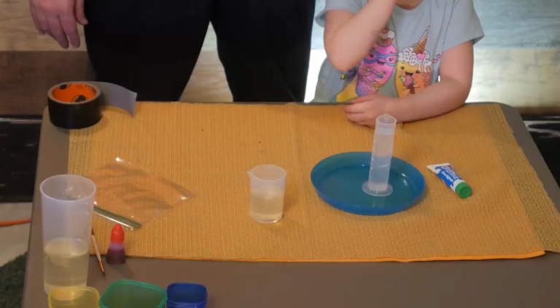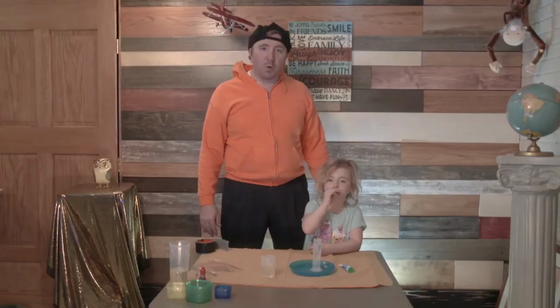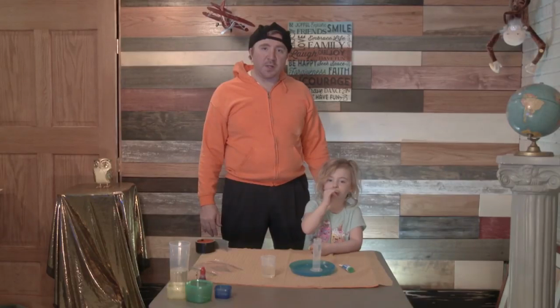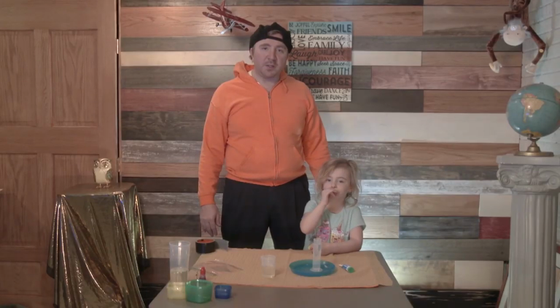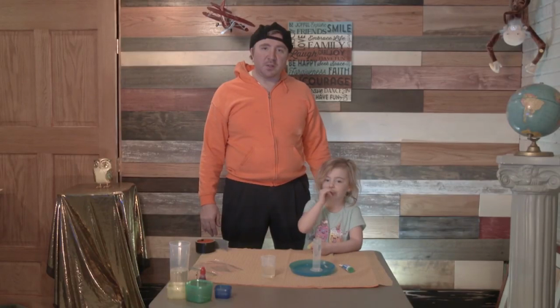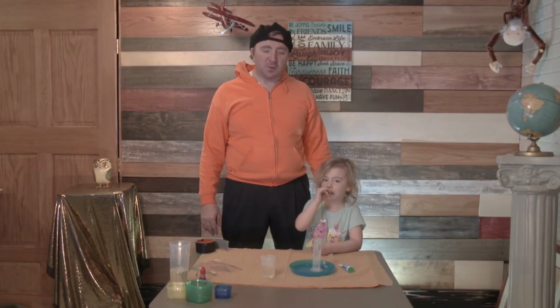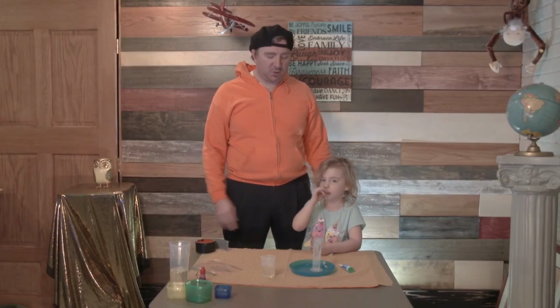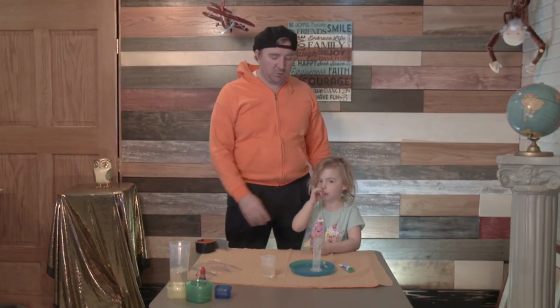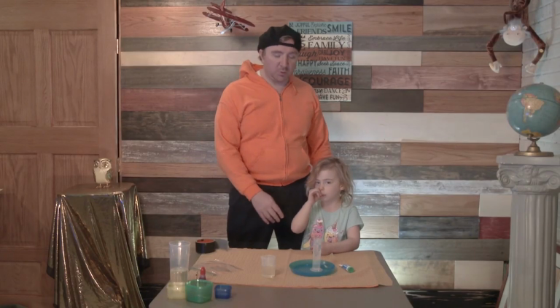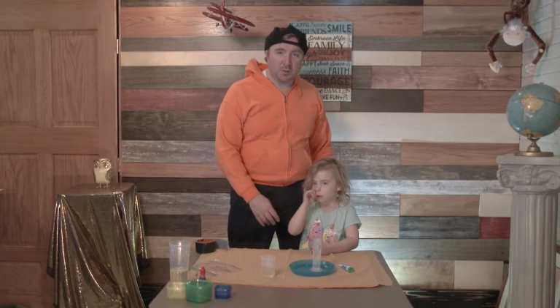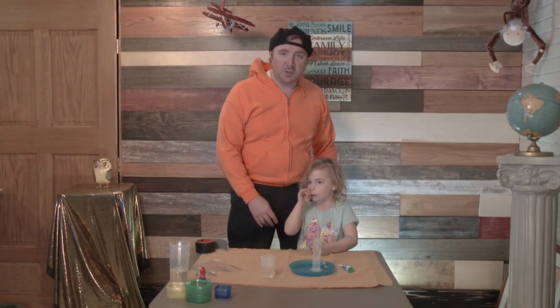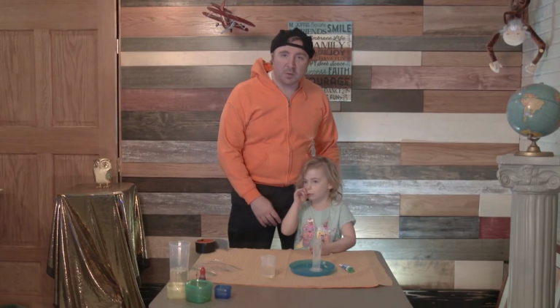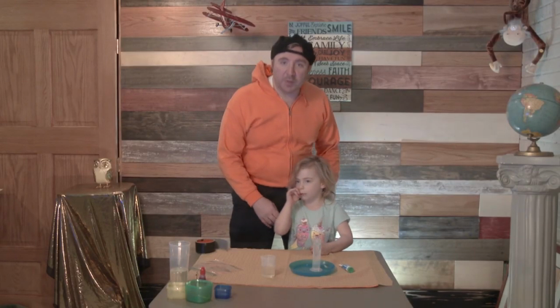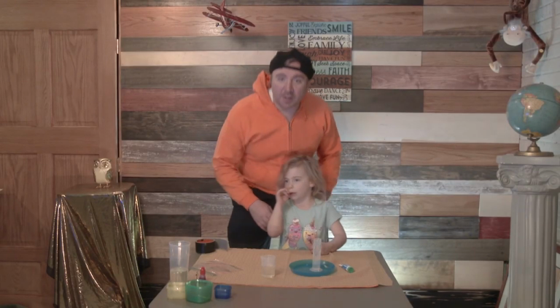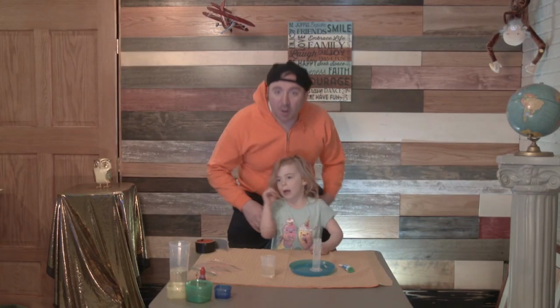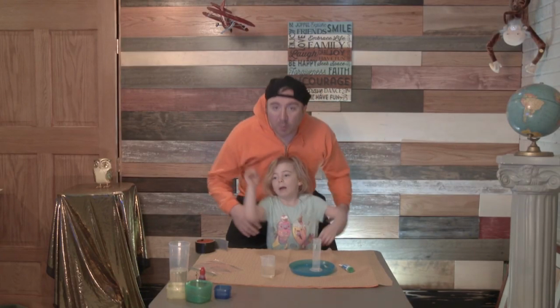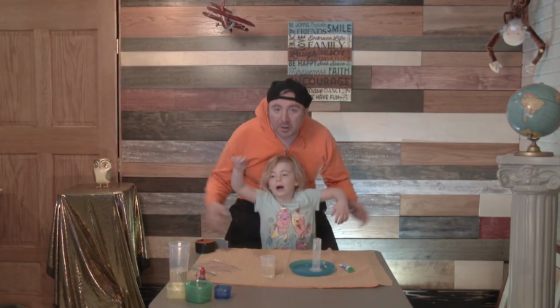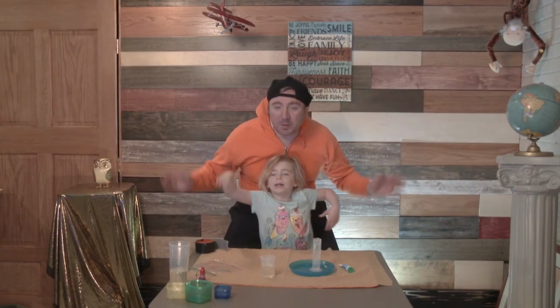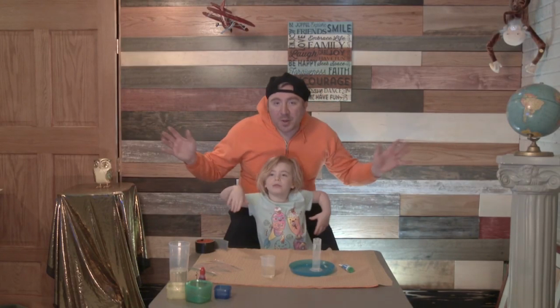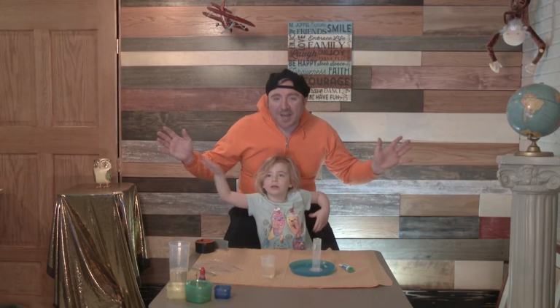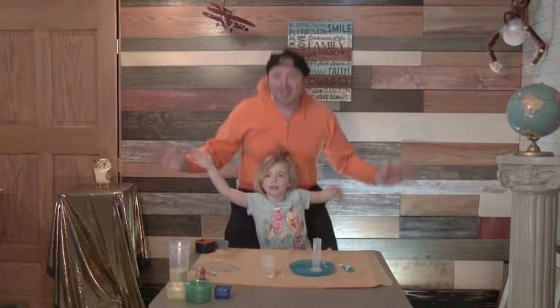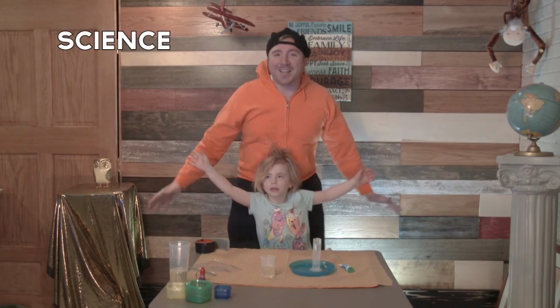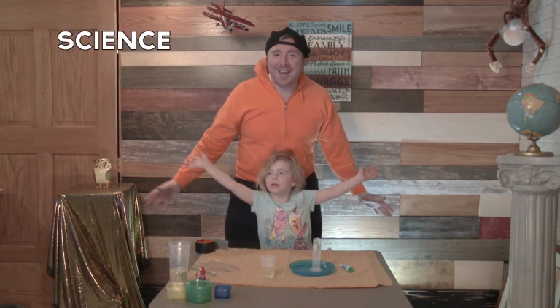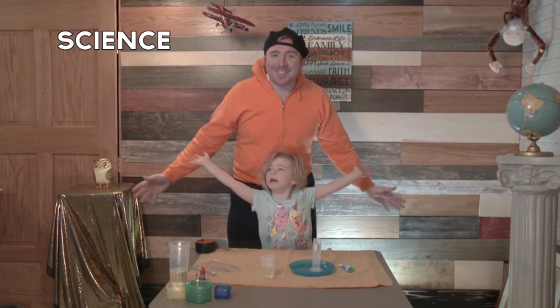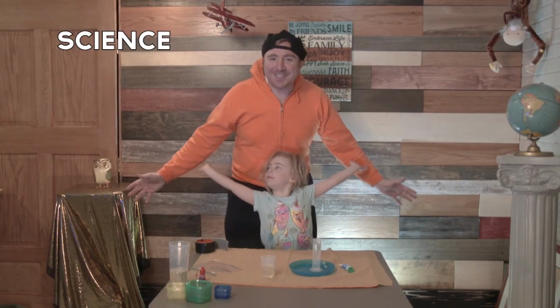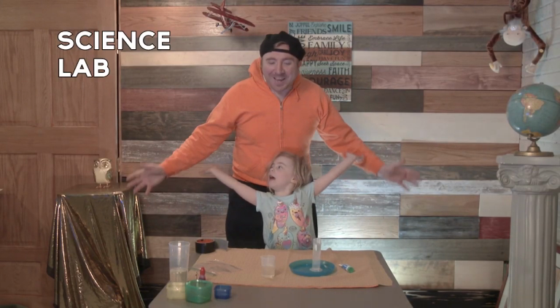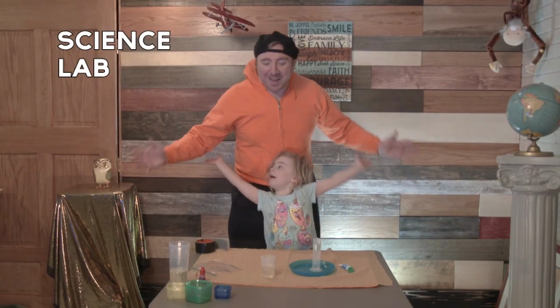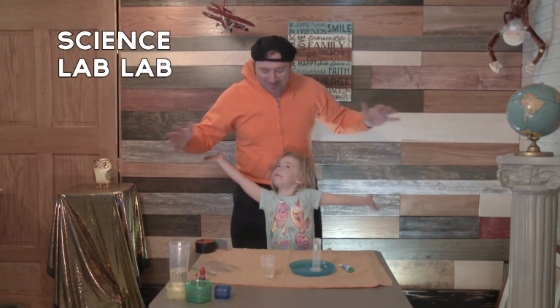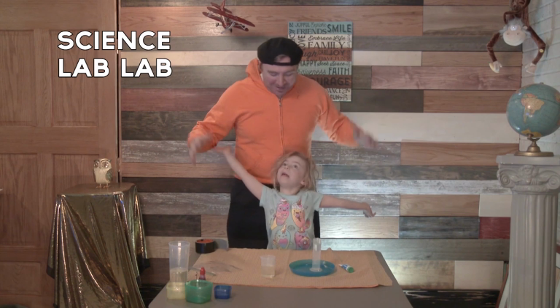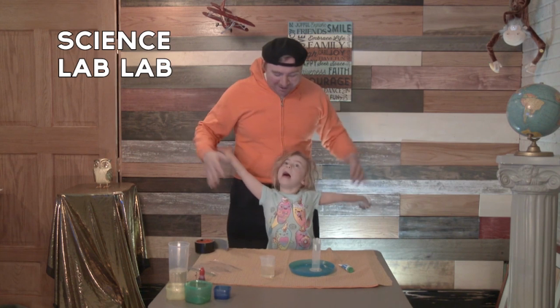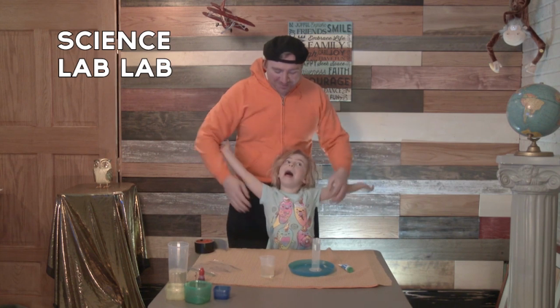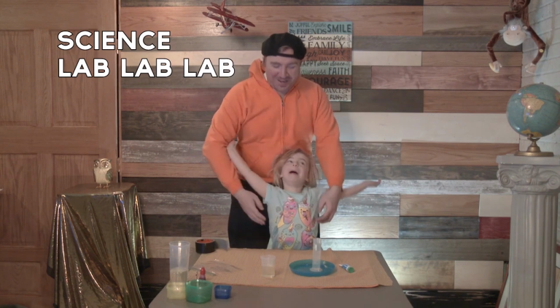One, two, three. Welcome back to Science Lab Lab Lab.